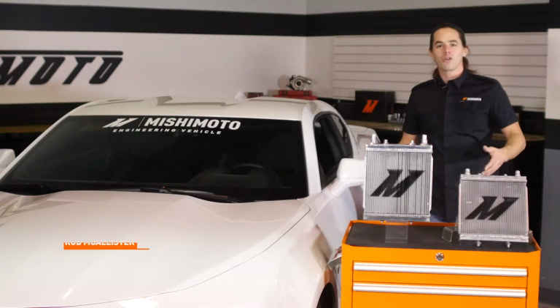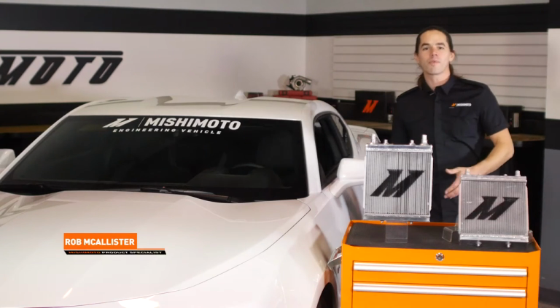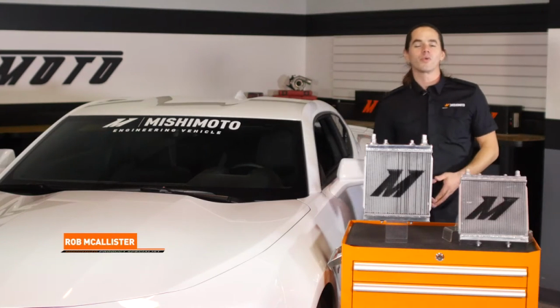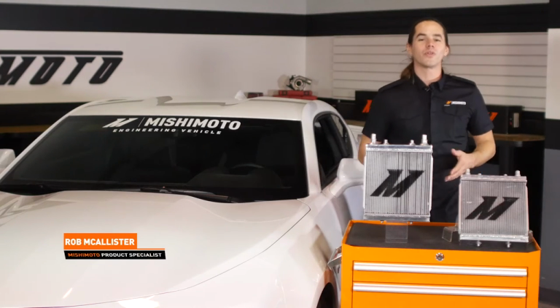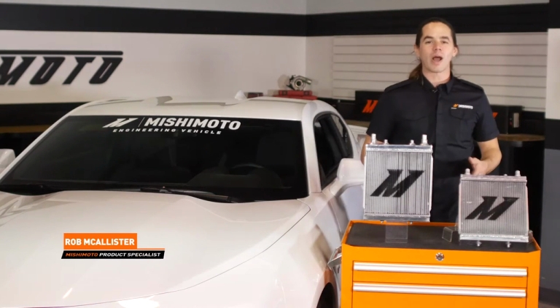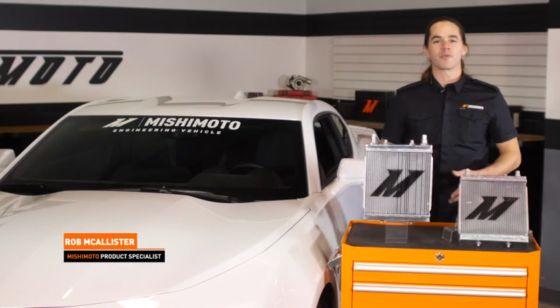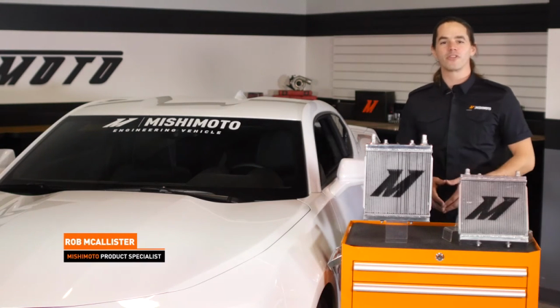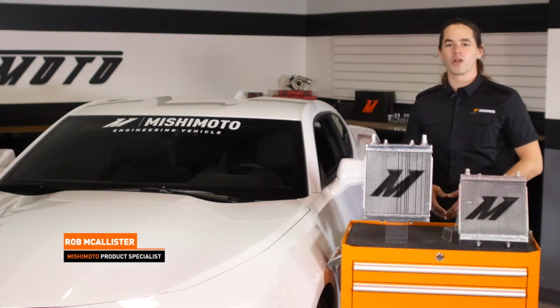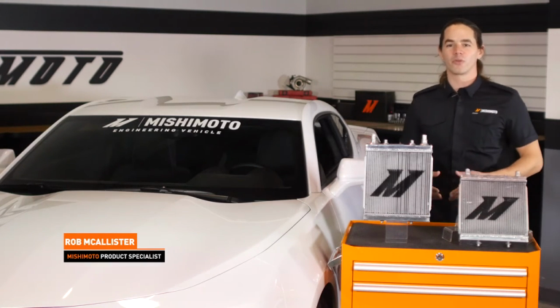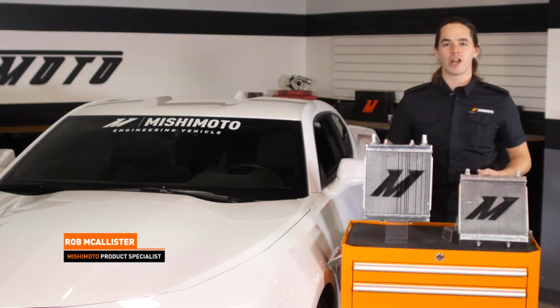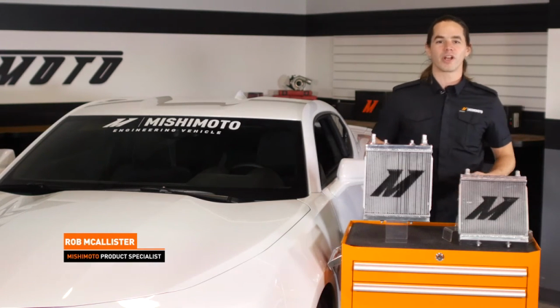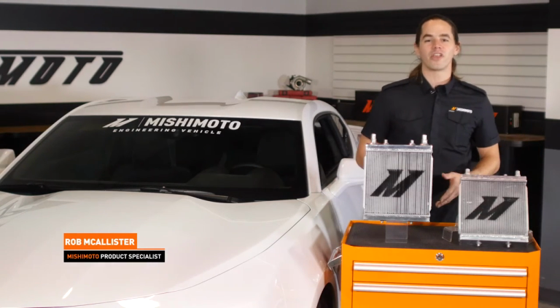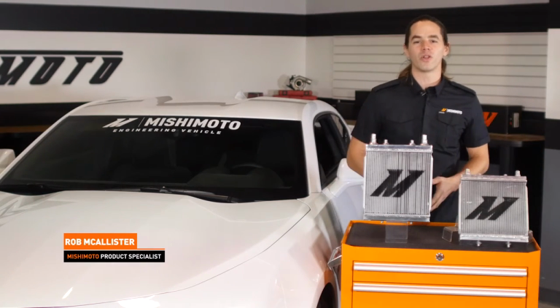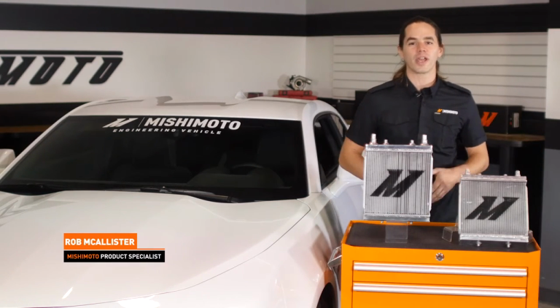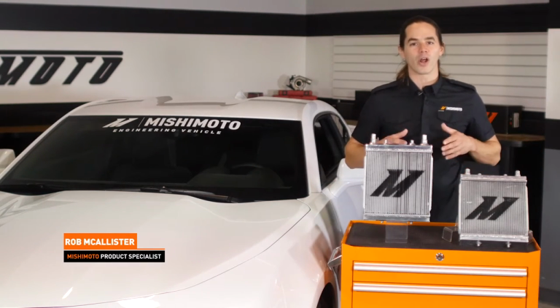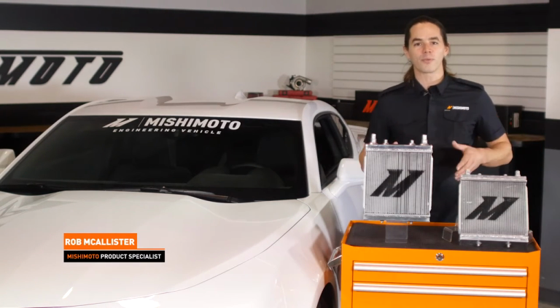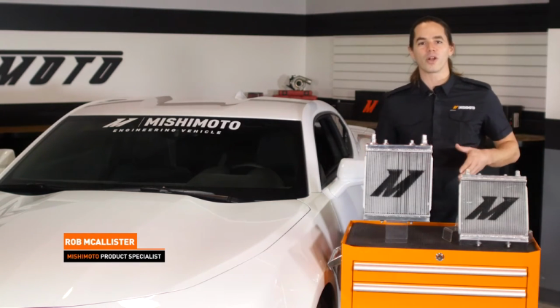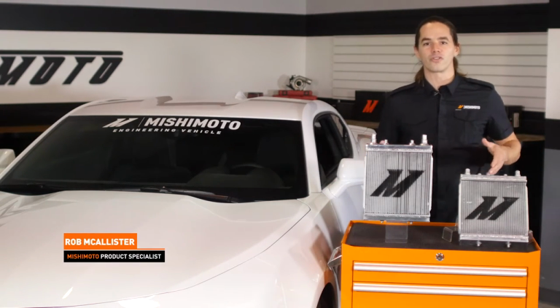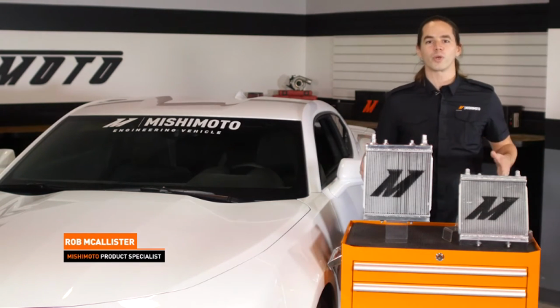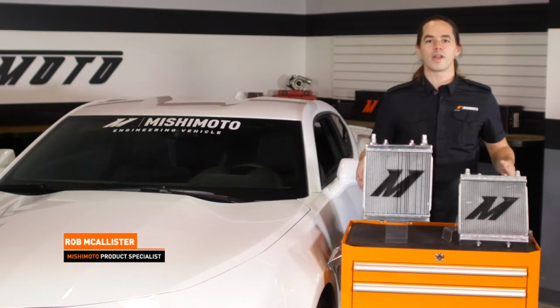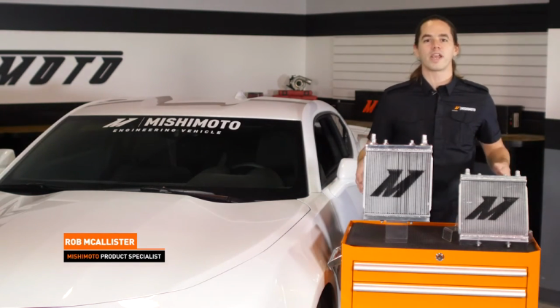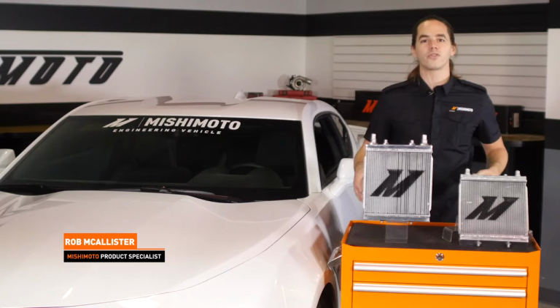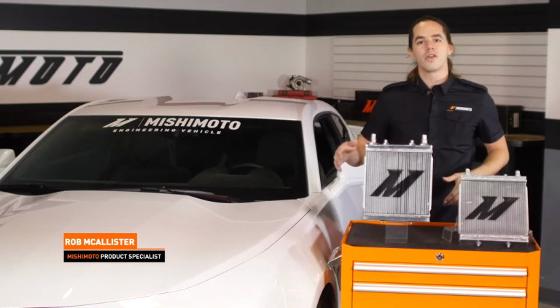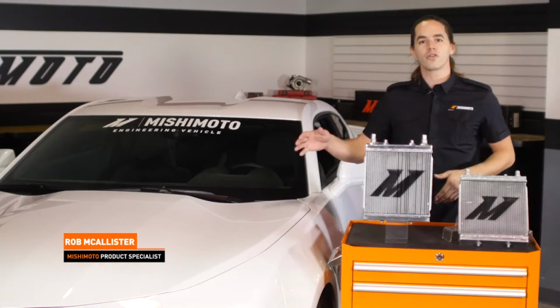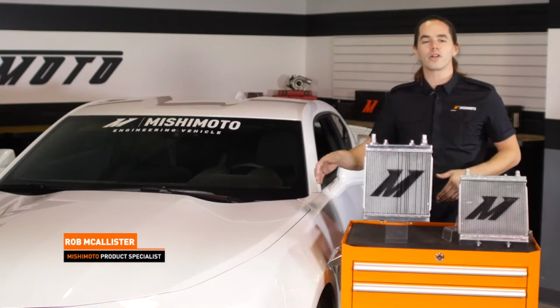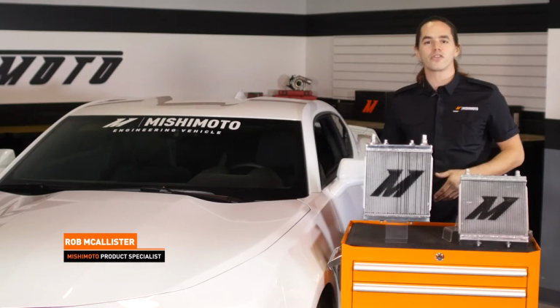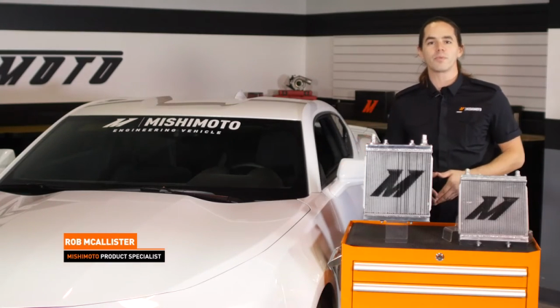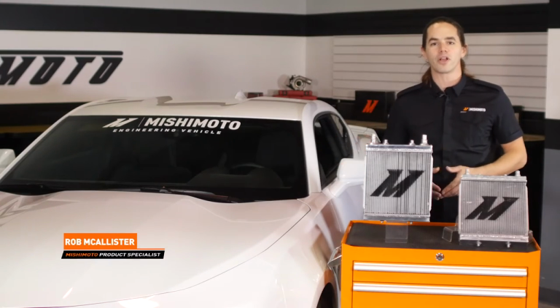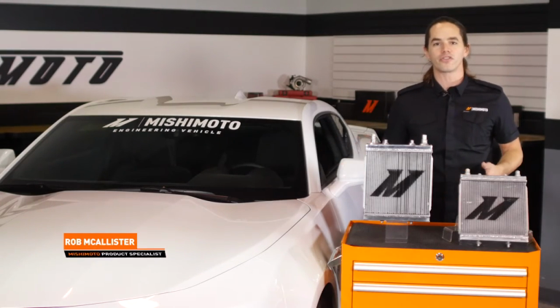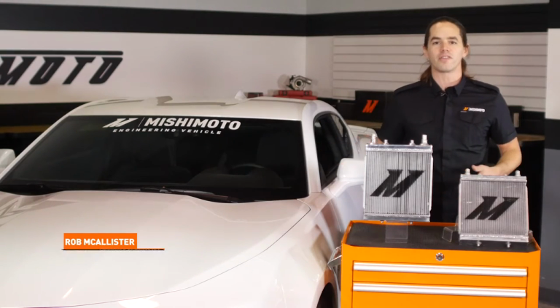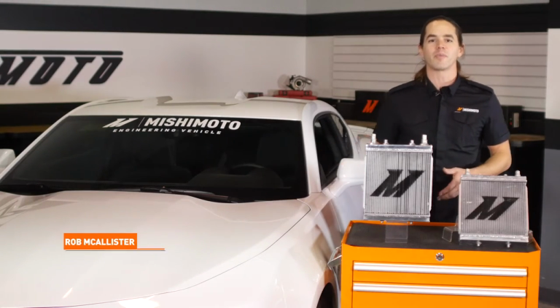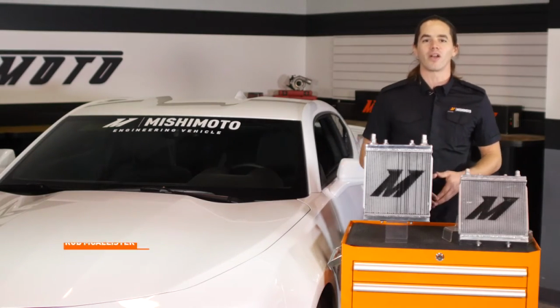What's up everyone? Rob from Mishimoto. Today we're going to take a look at our upgraded auxiliary radiators for your 2016 Plus Chevy Camaro.